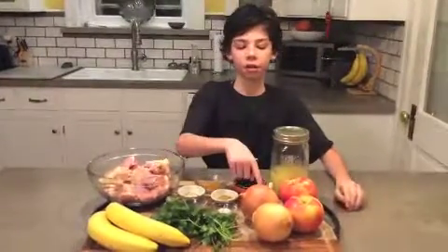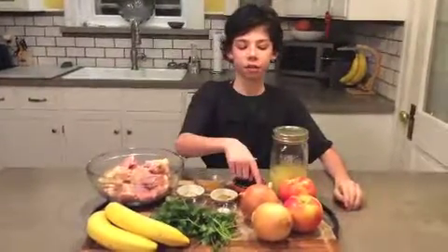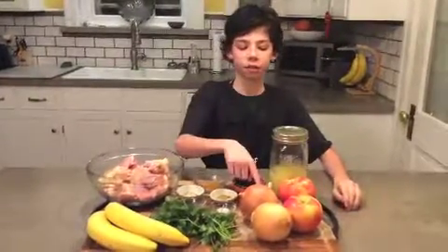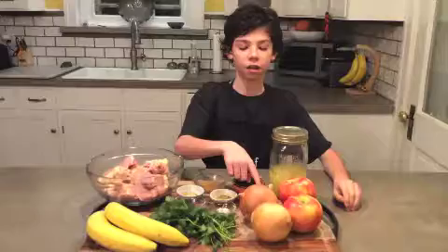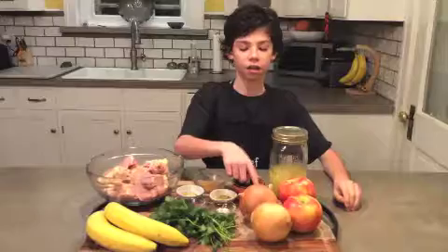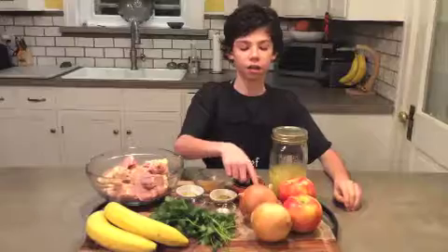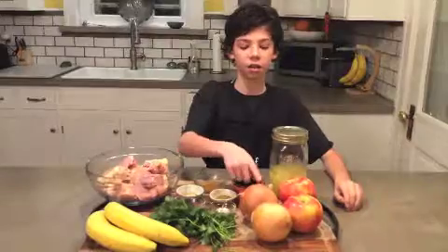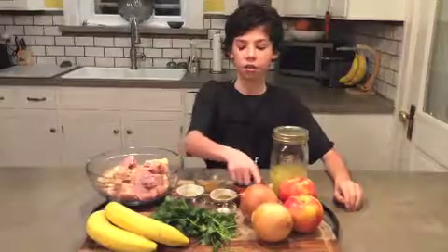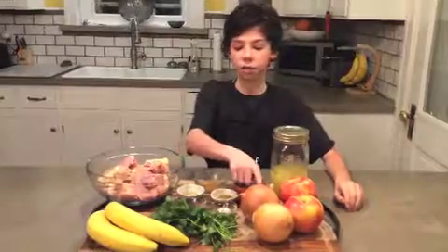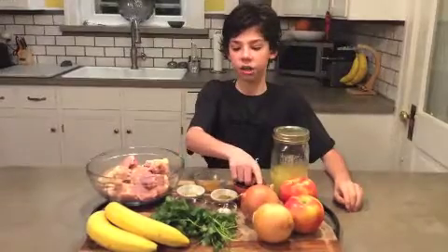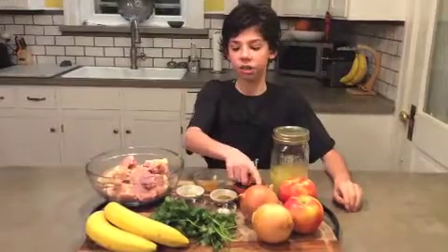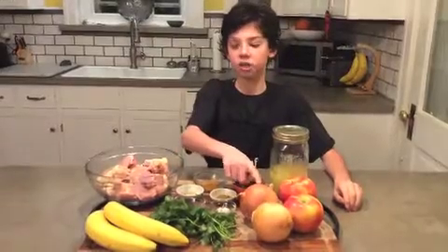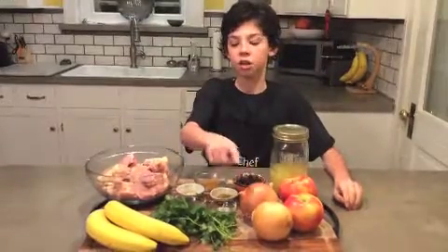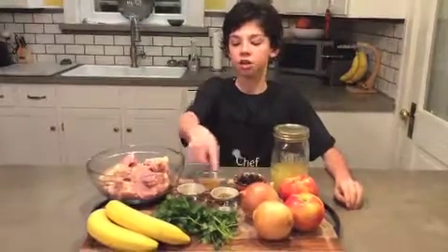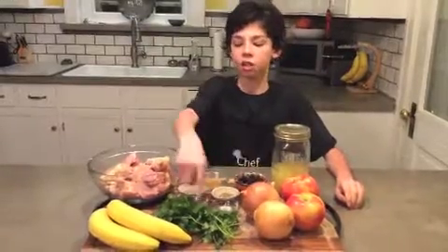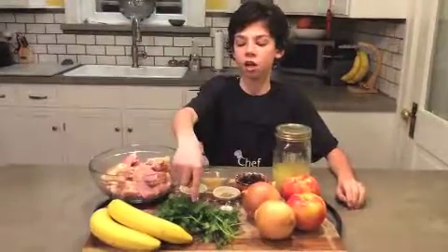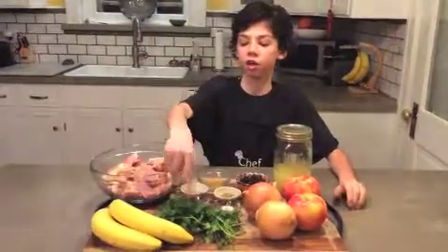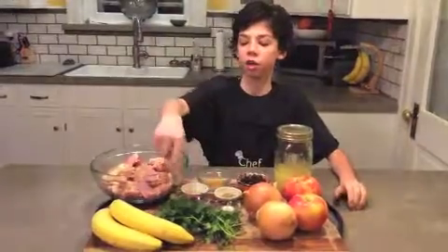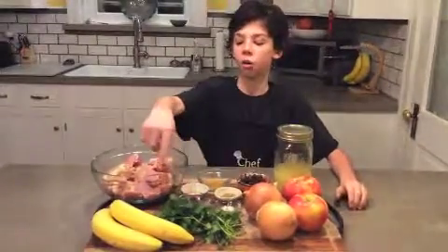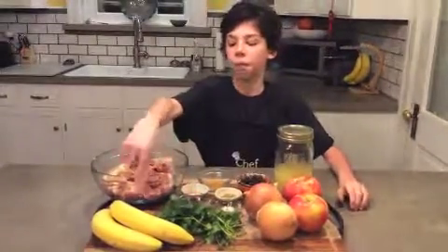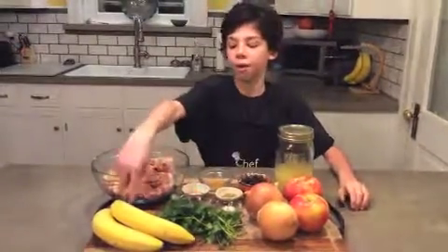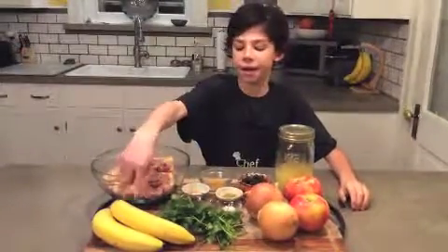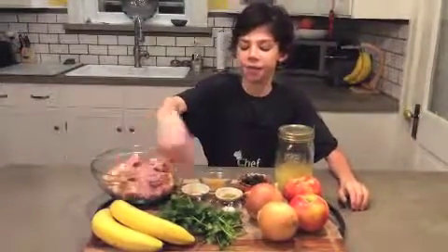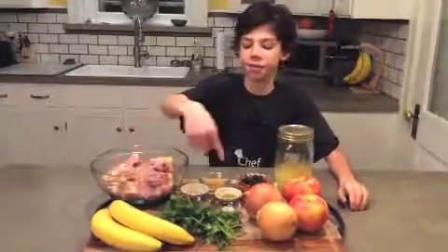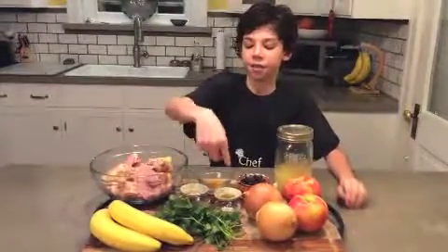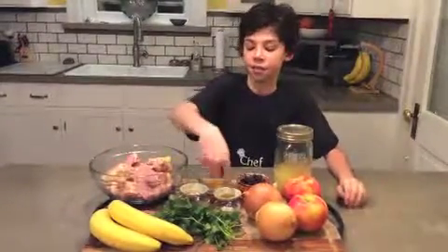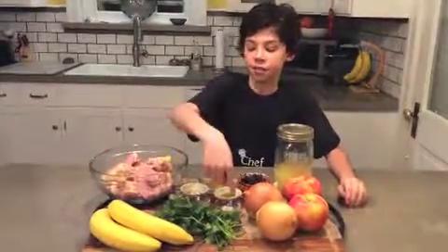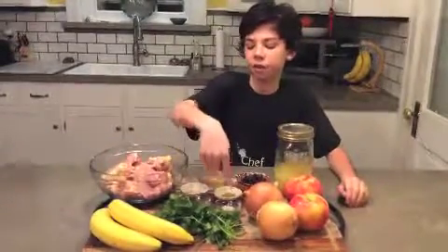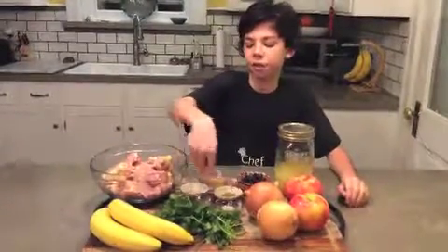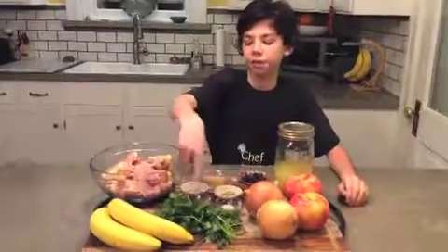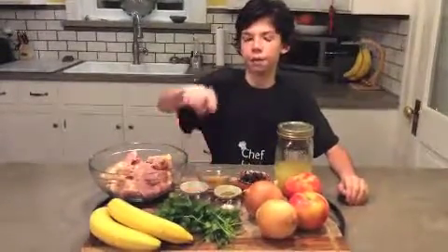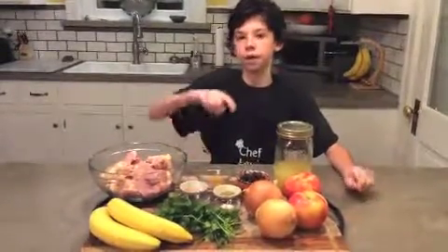One clove of garlic, two onions, cilantro, bananas, salt, and pepper.